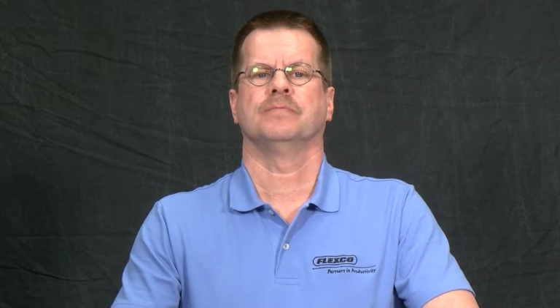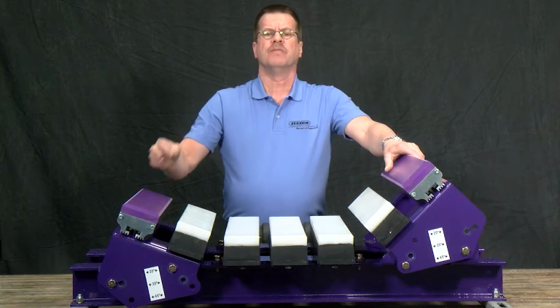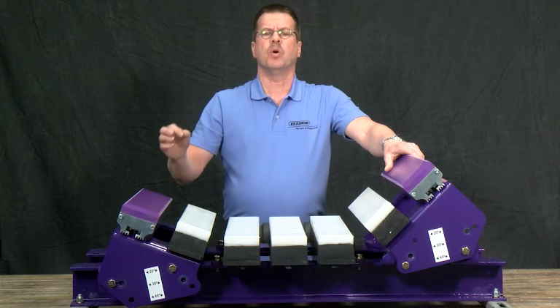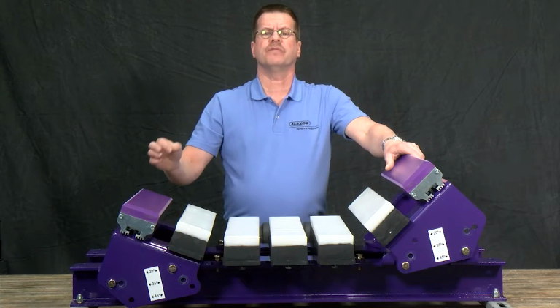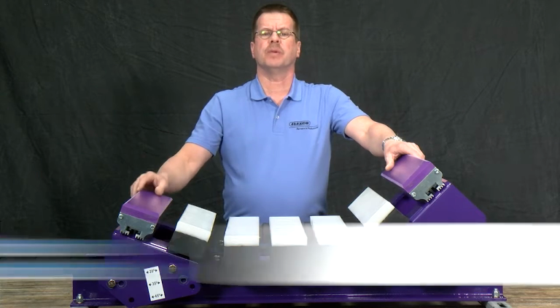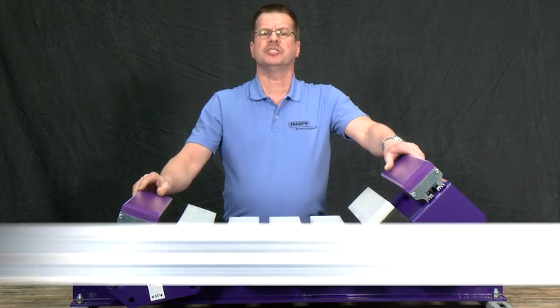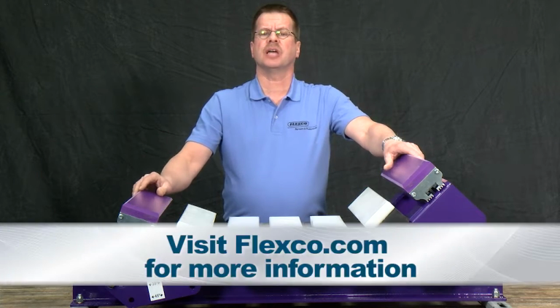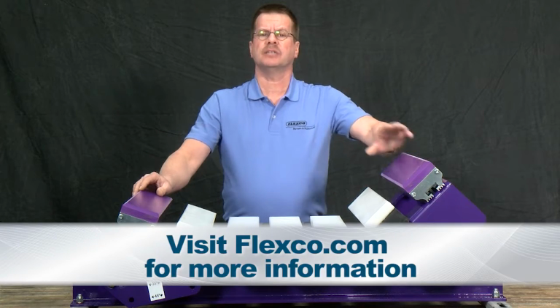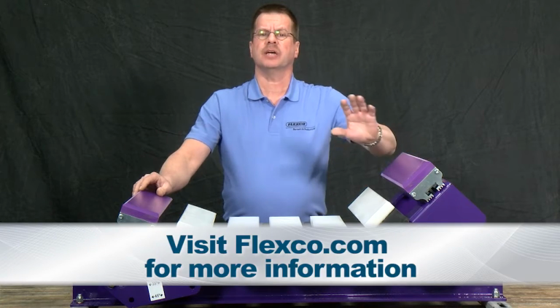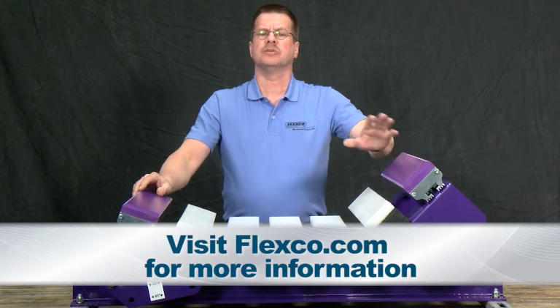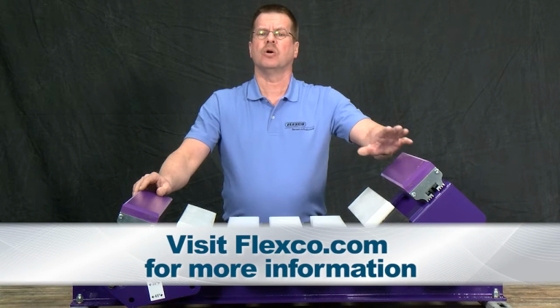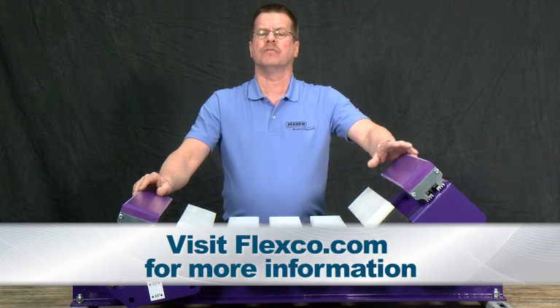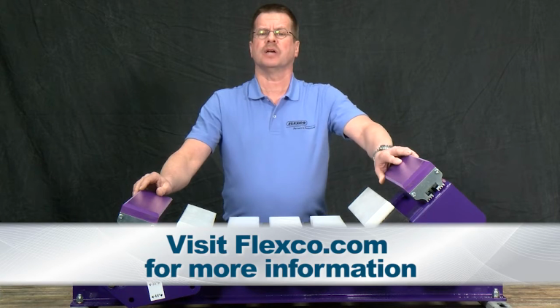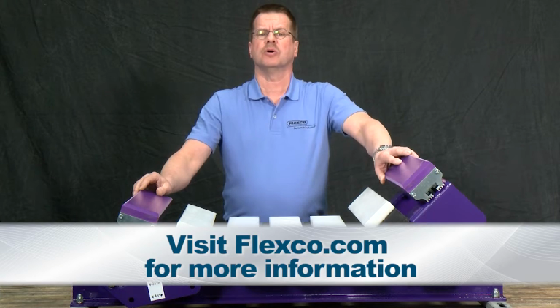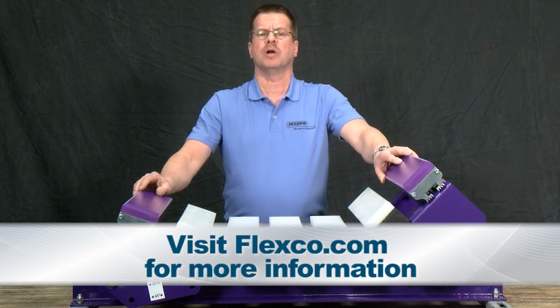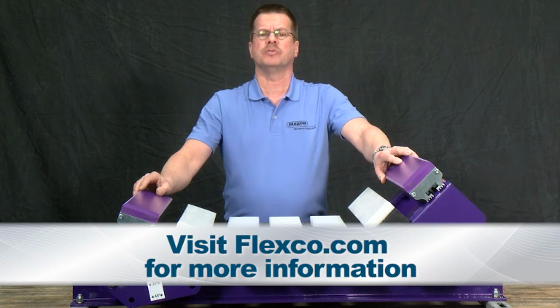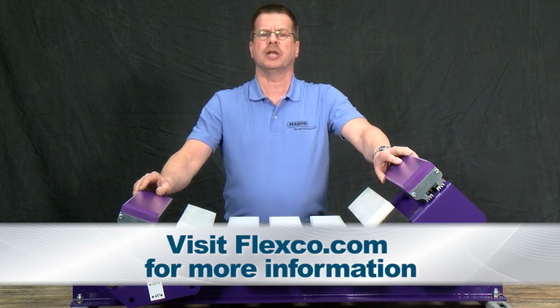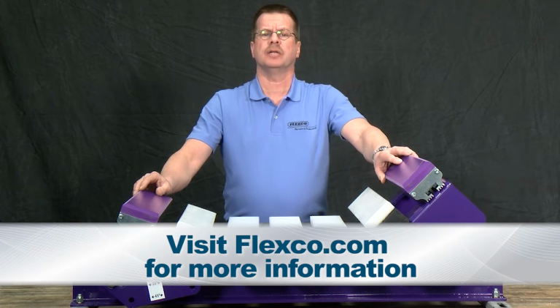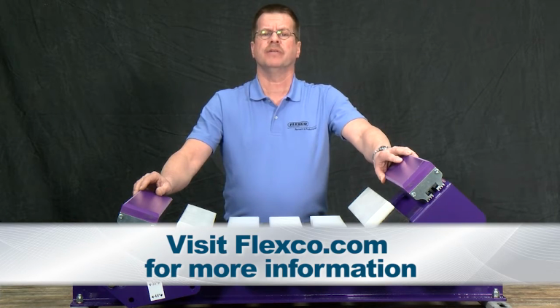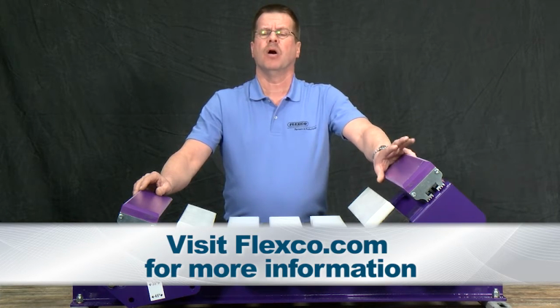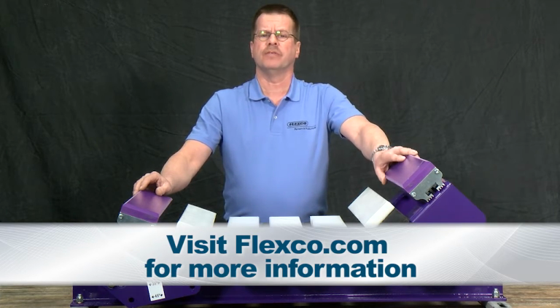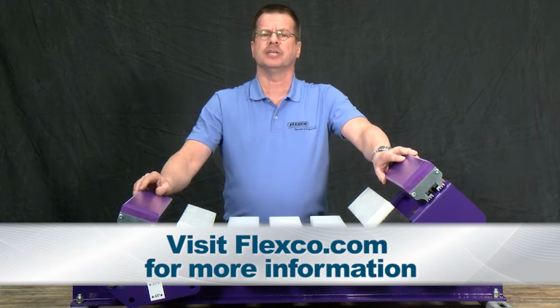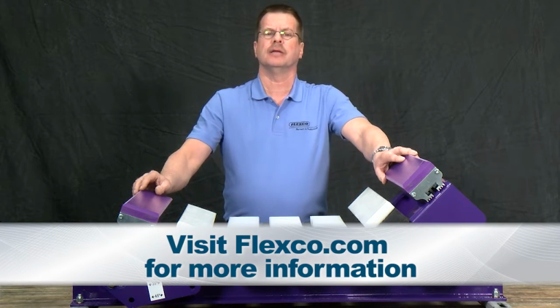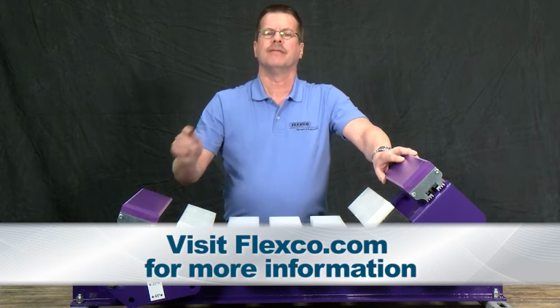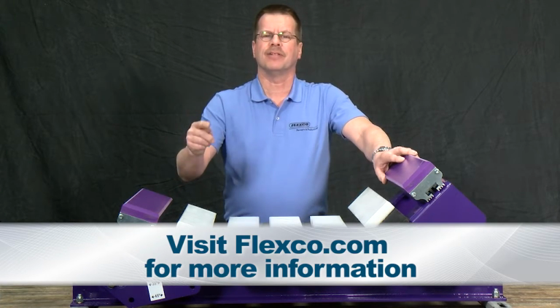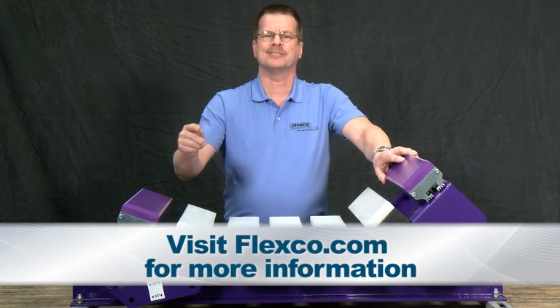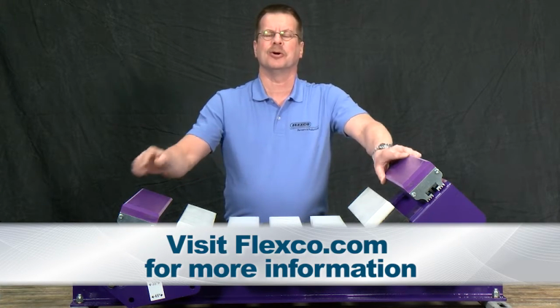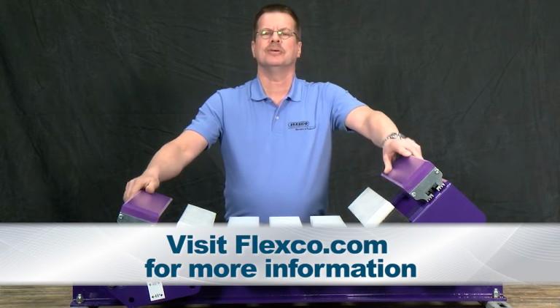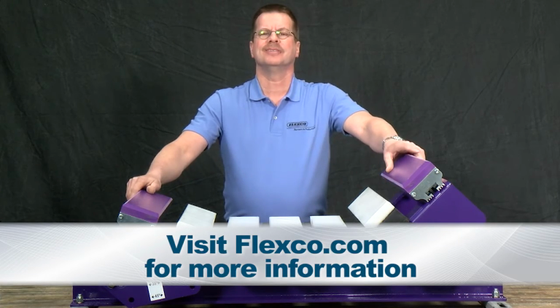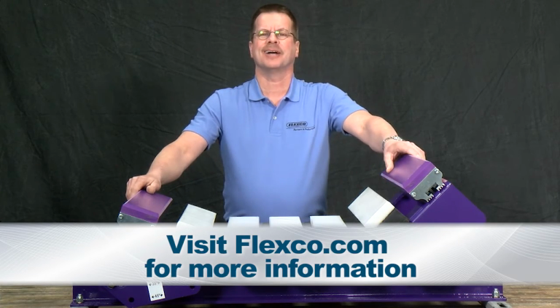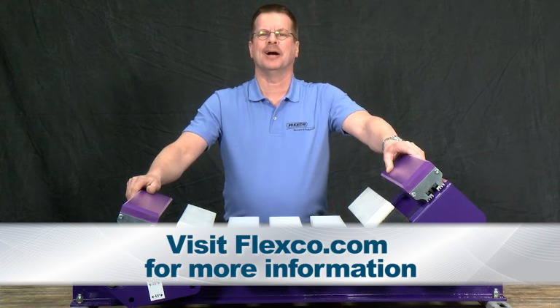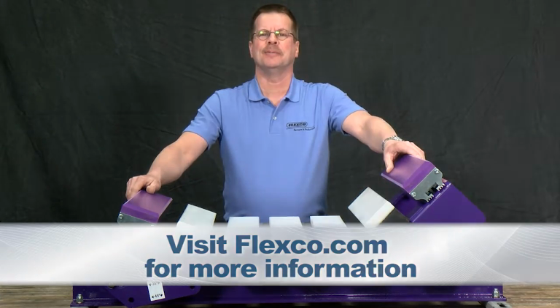For more information, contact your local Flexco representative or visit Flexco.com.